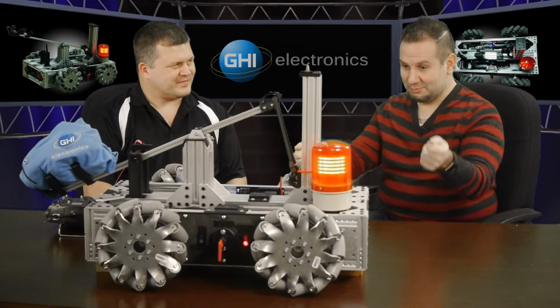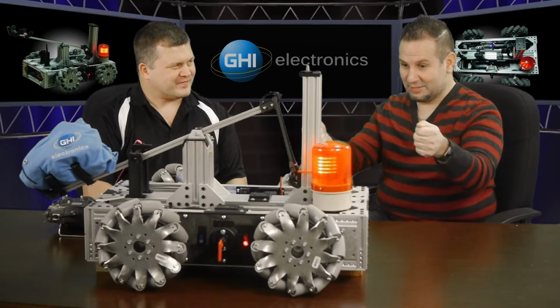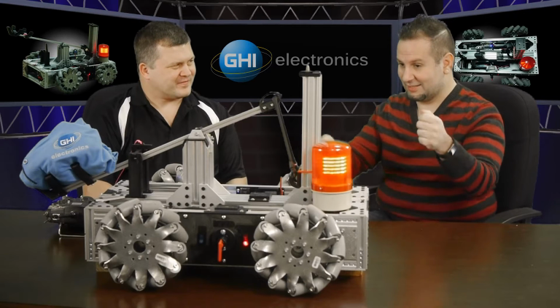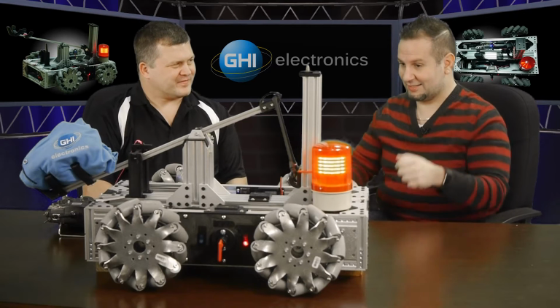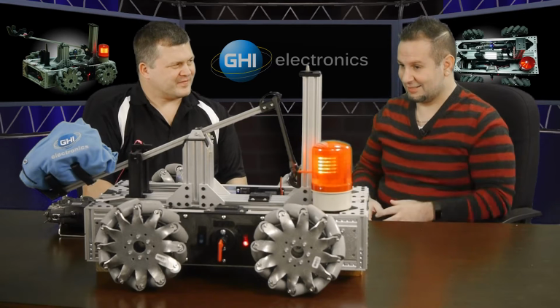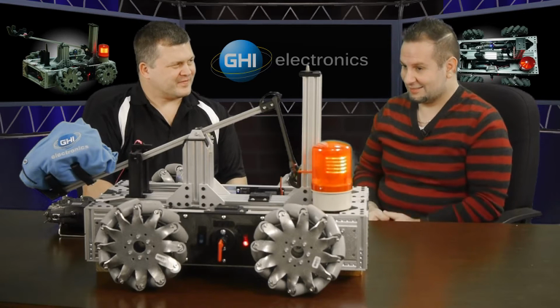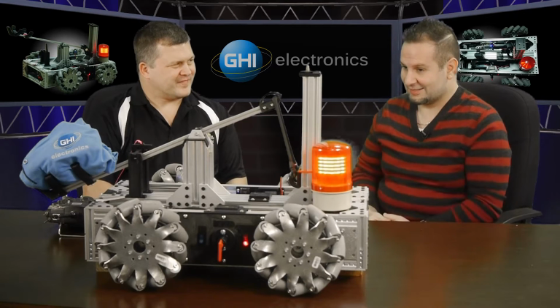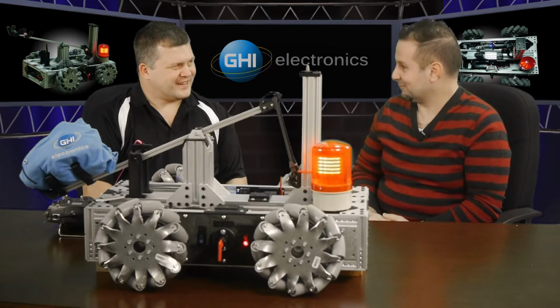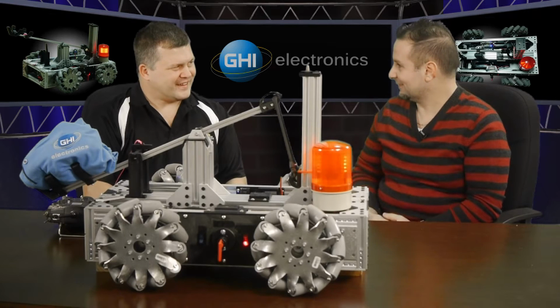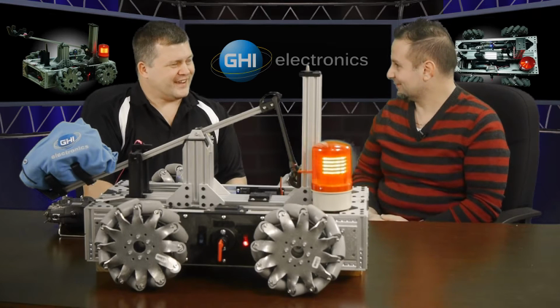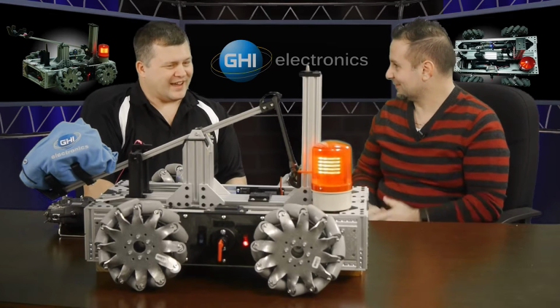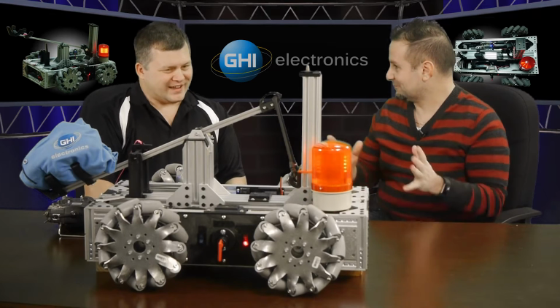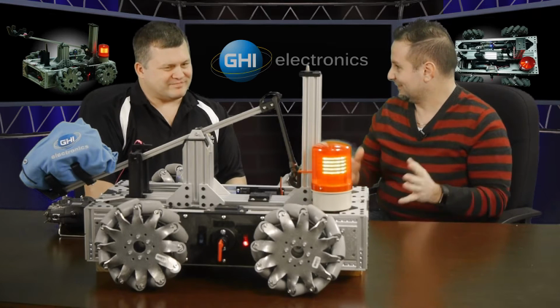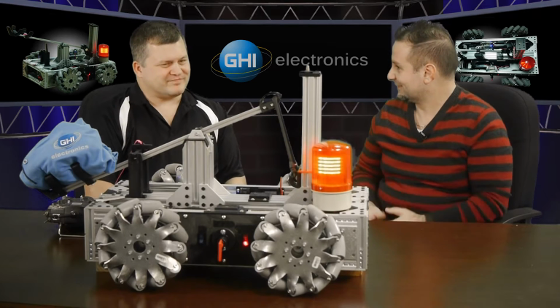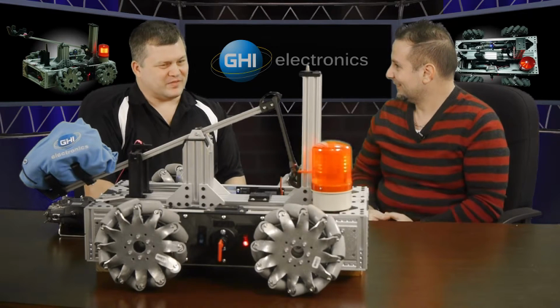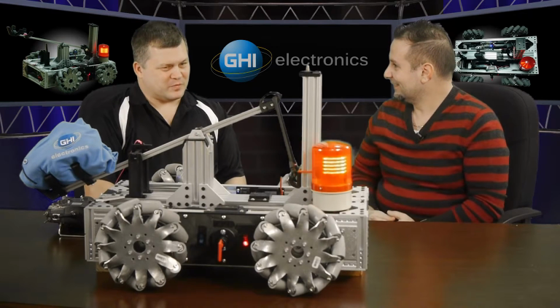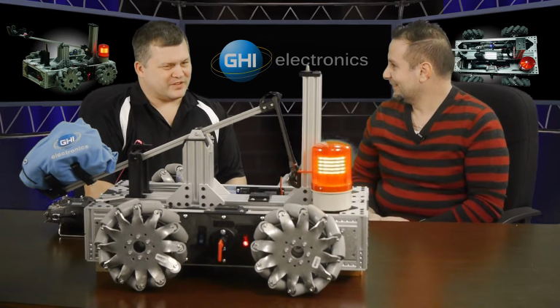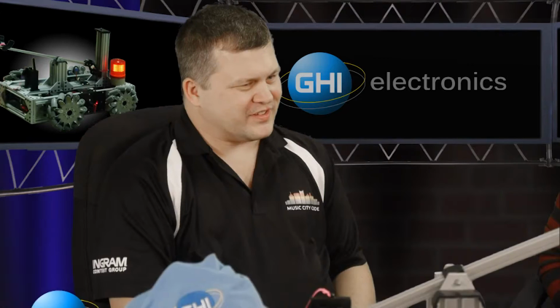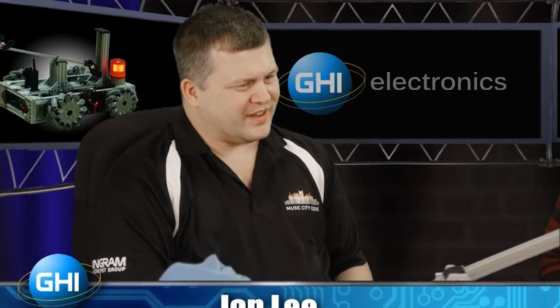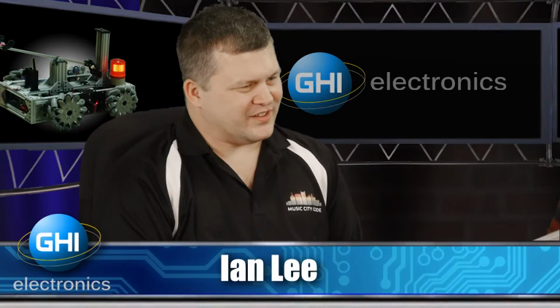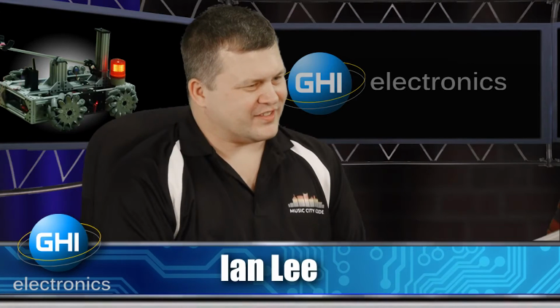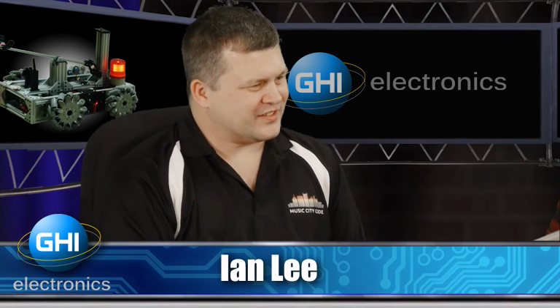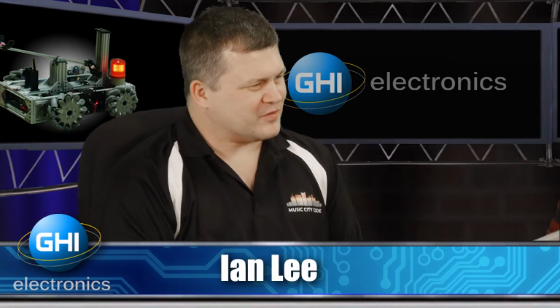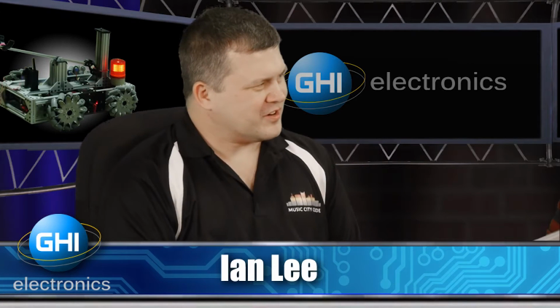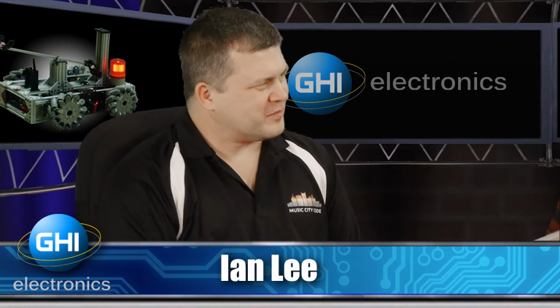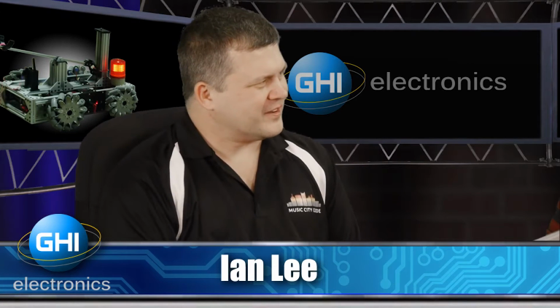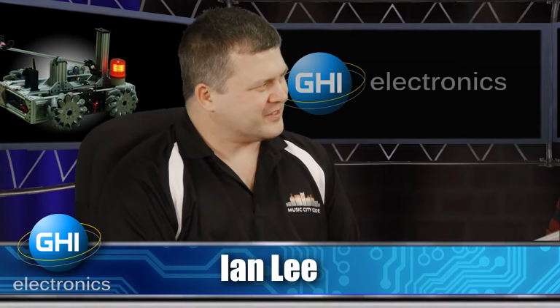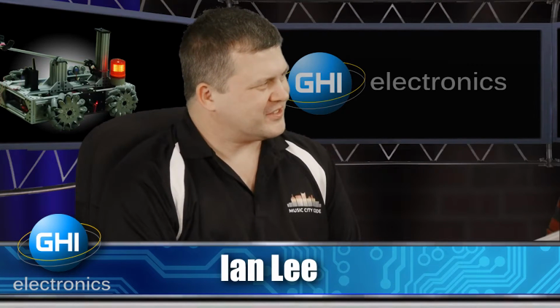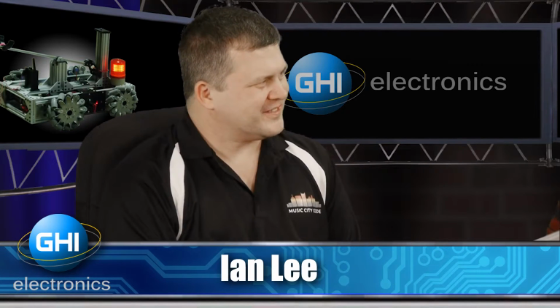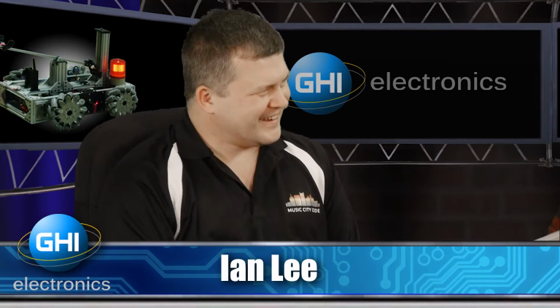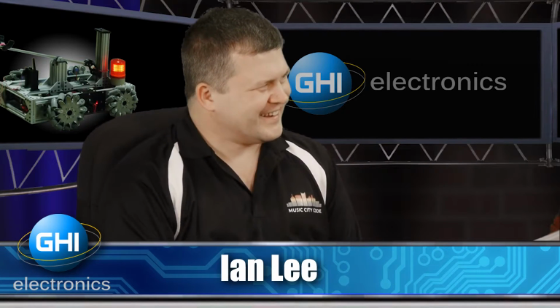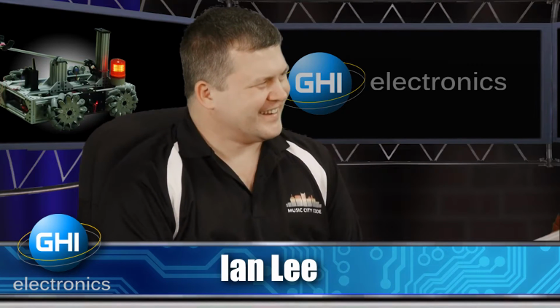We moved it here and I didn't expect this — I mean, it's a beast. With its case, I think it's over 100 pounds.